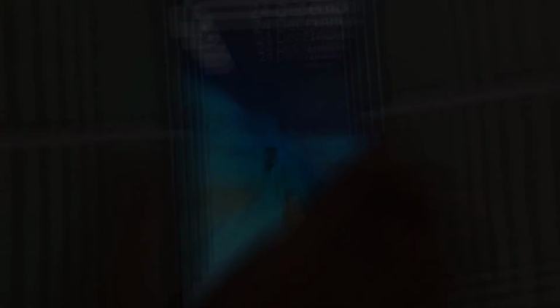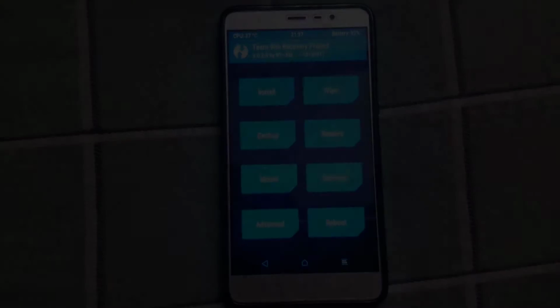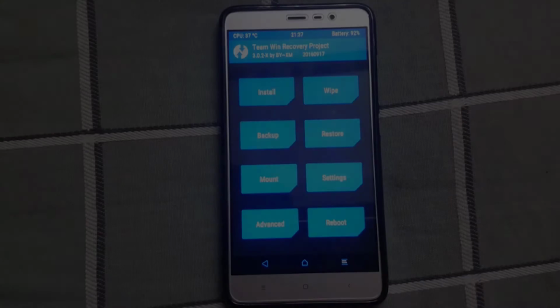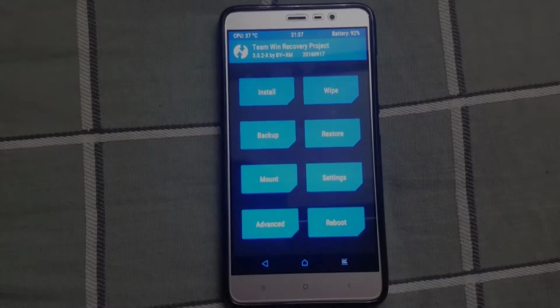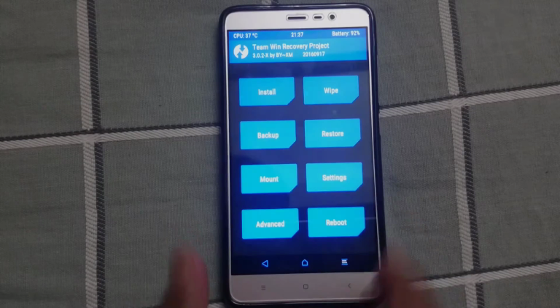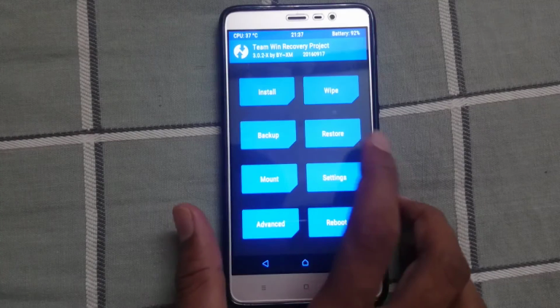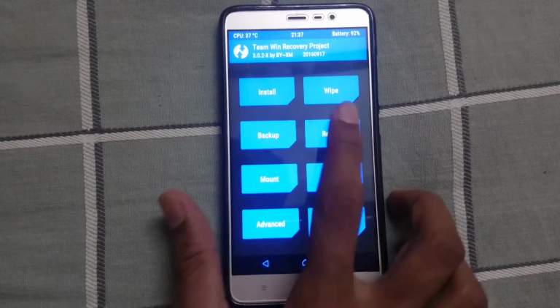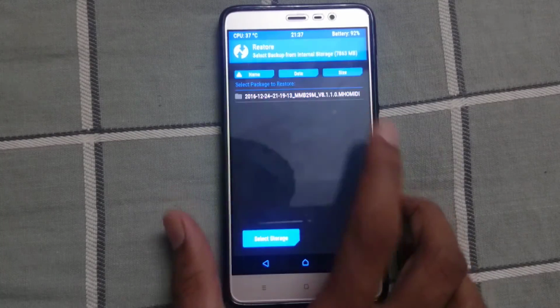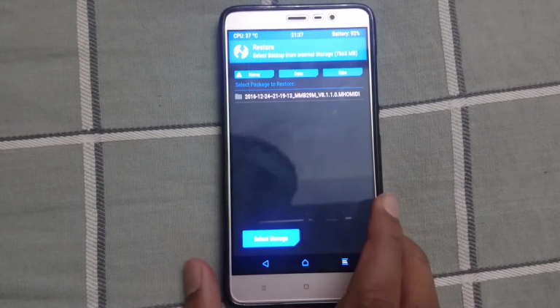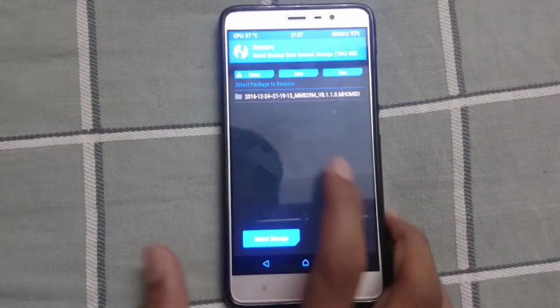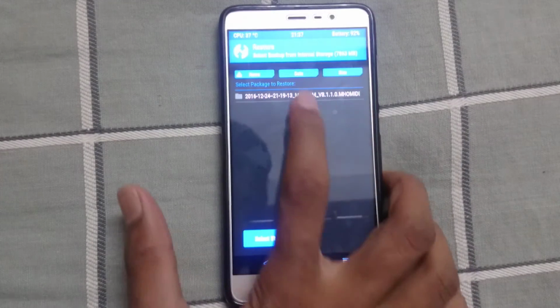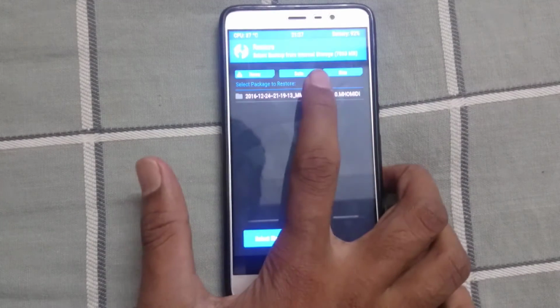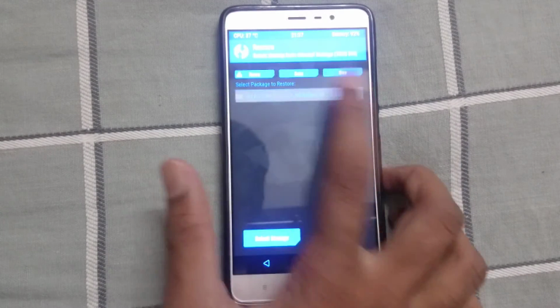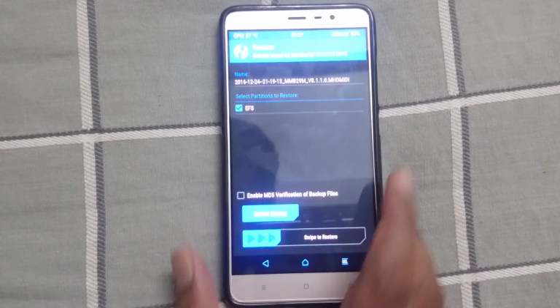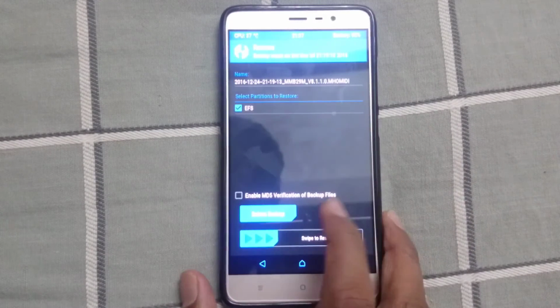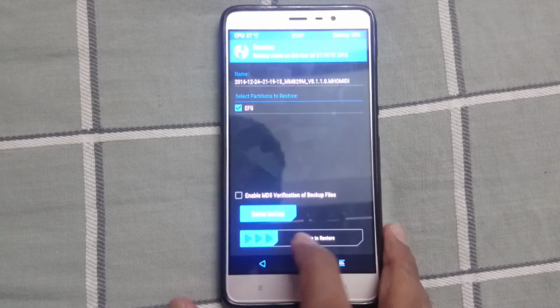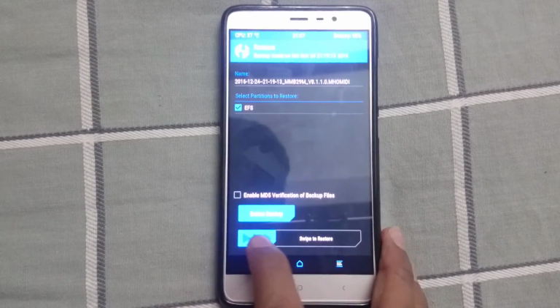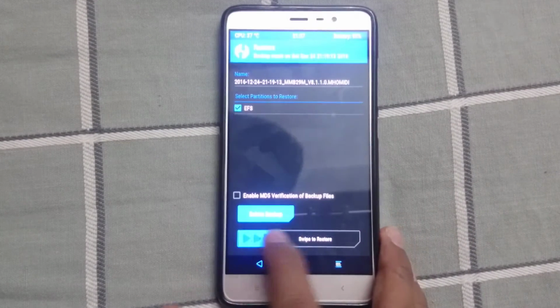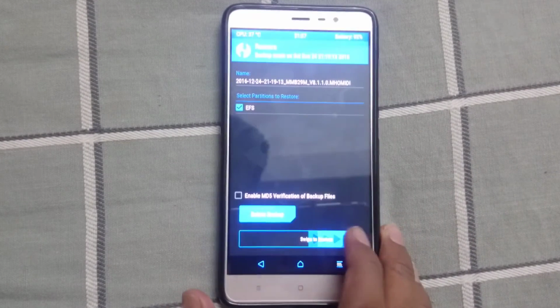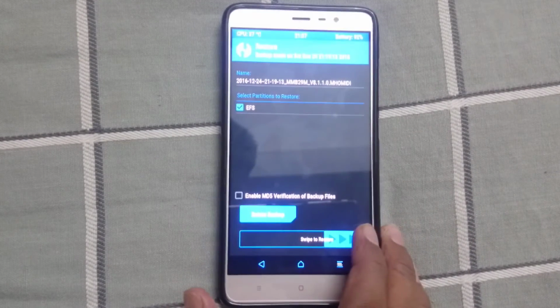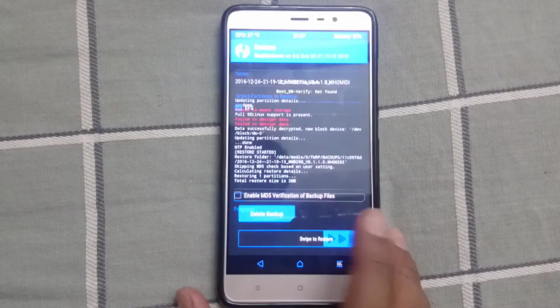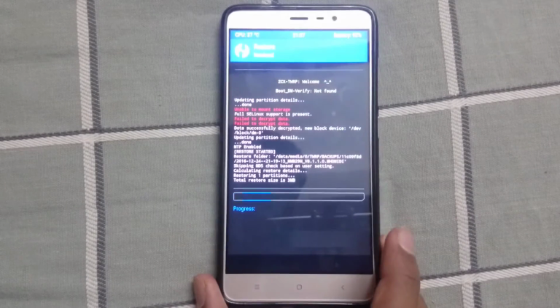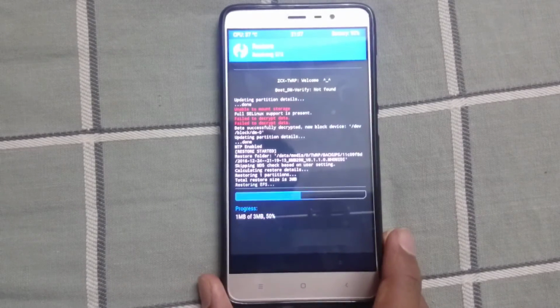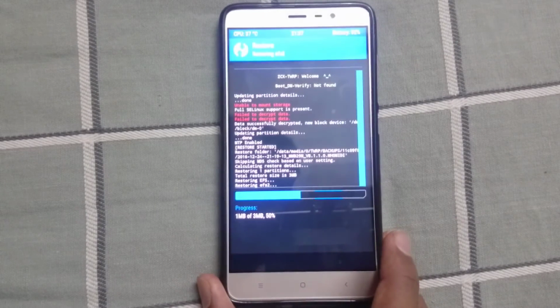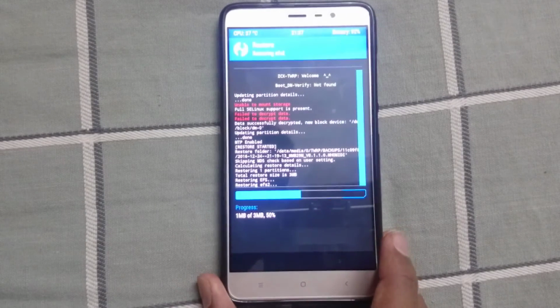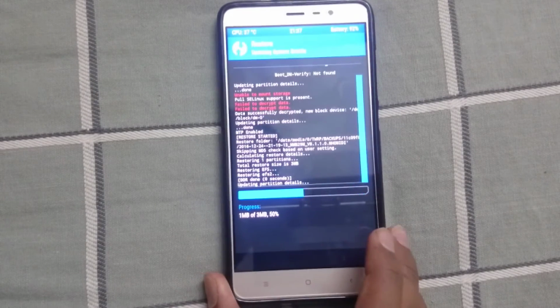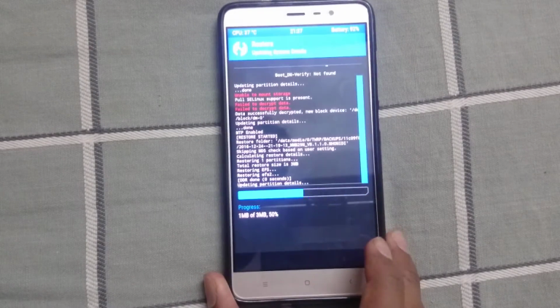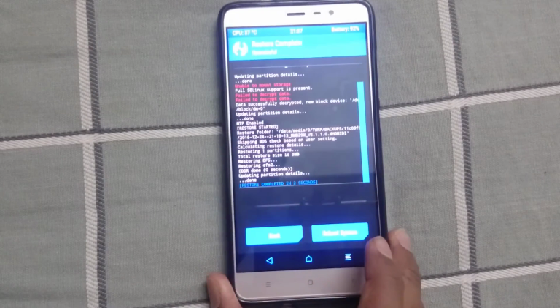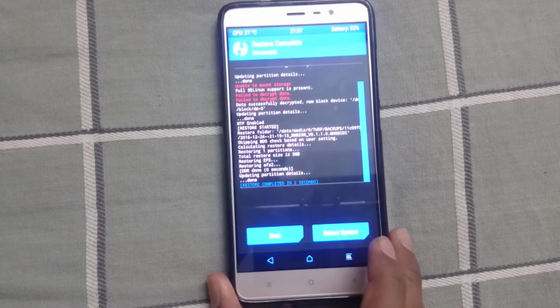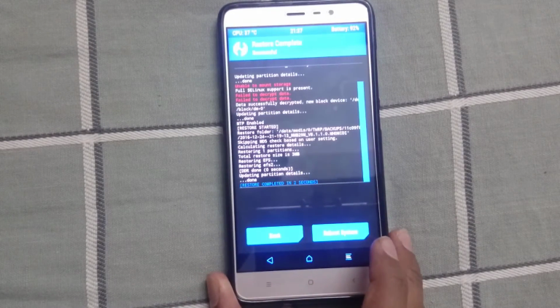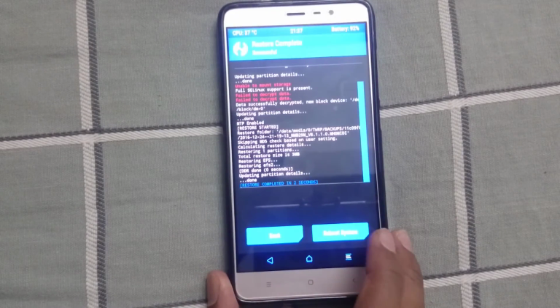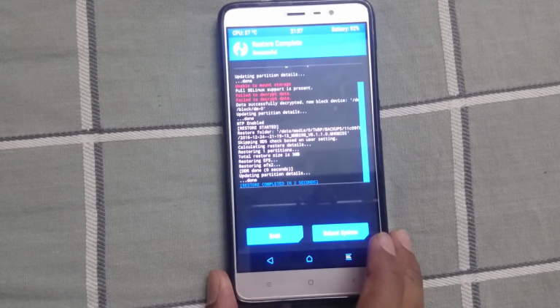To get VoLTE working, just go to TWRP and restore the EFS file that you had backed up earlier.